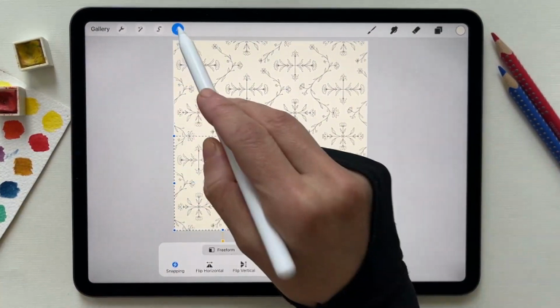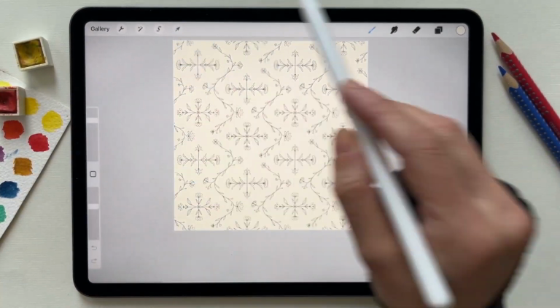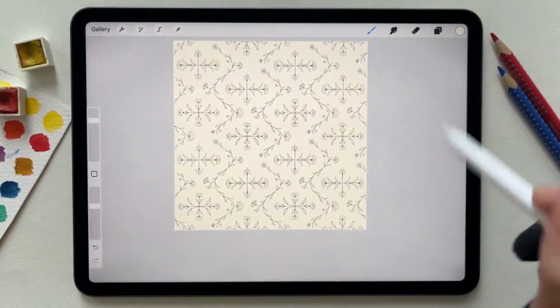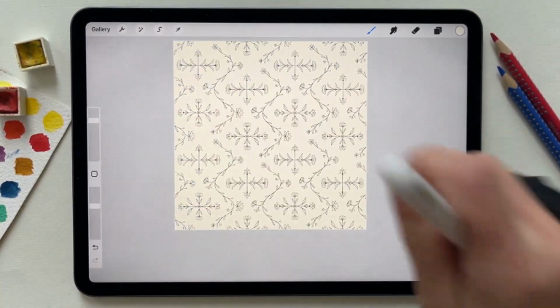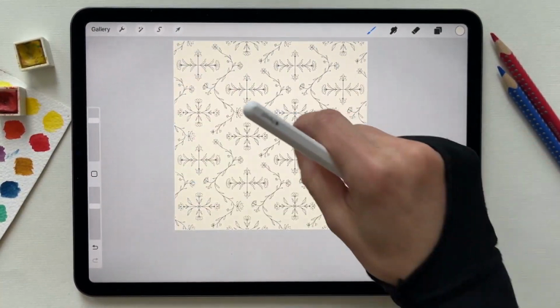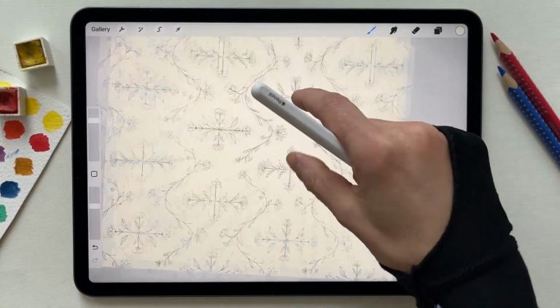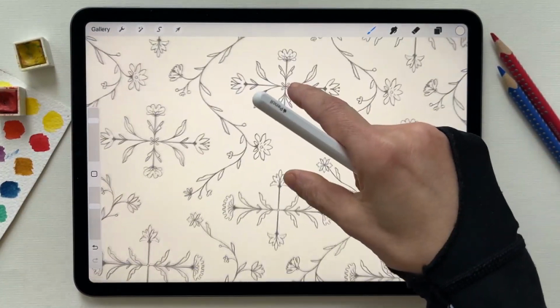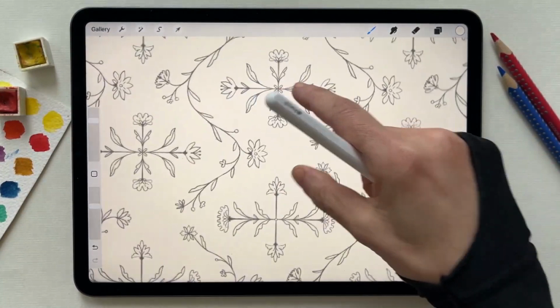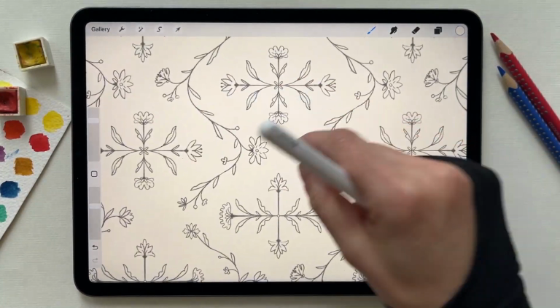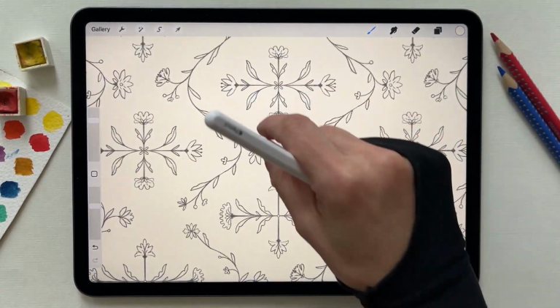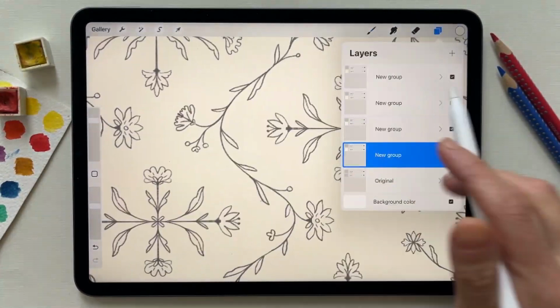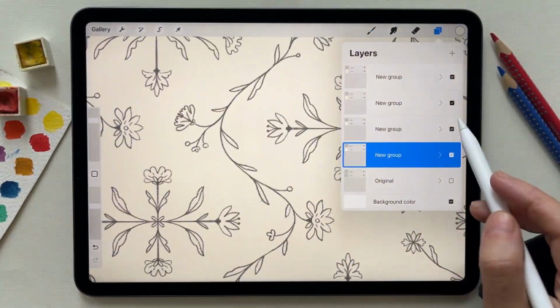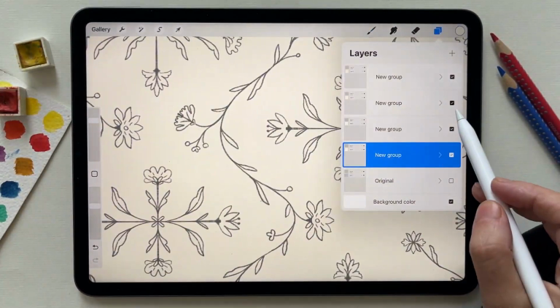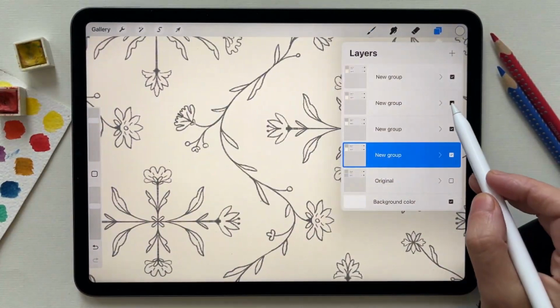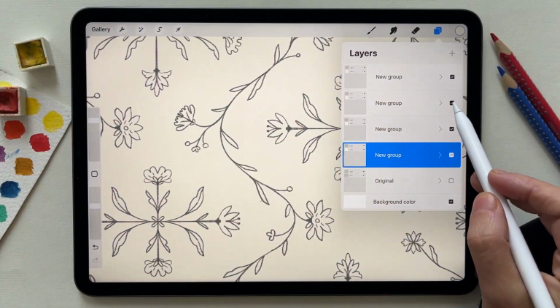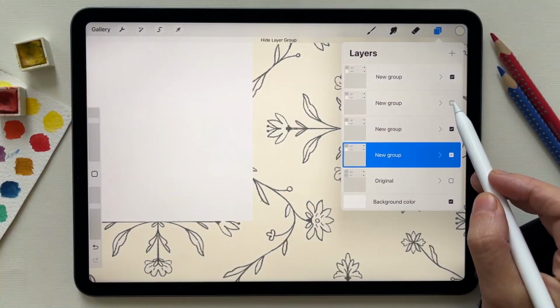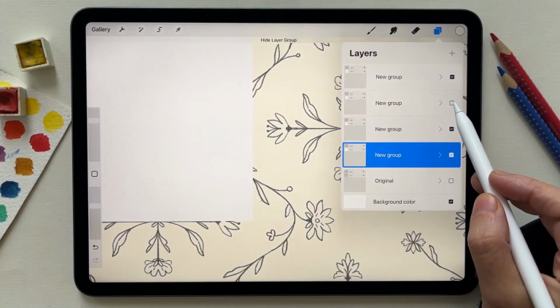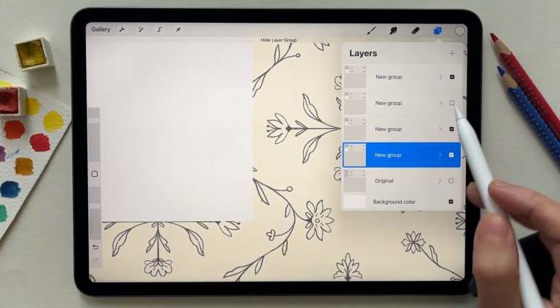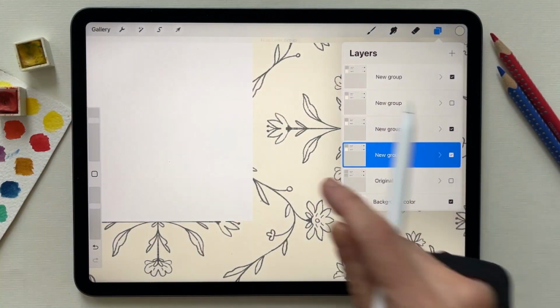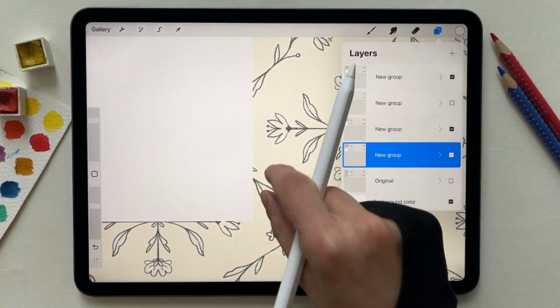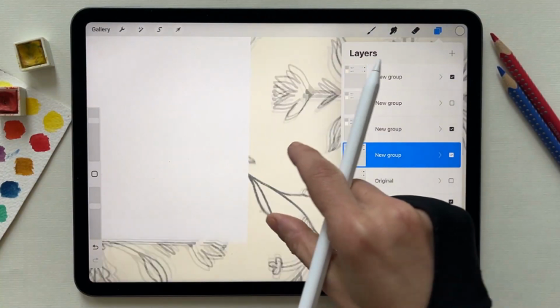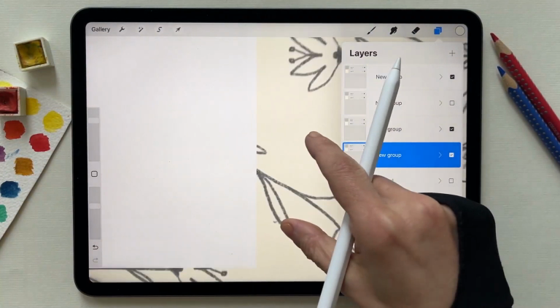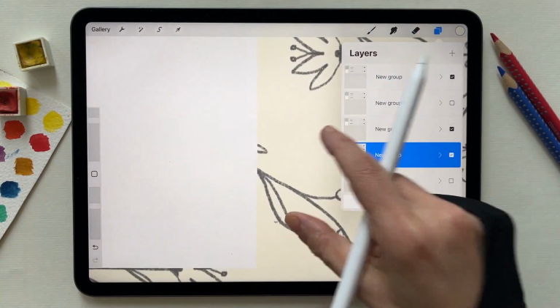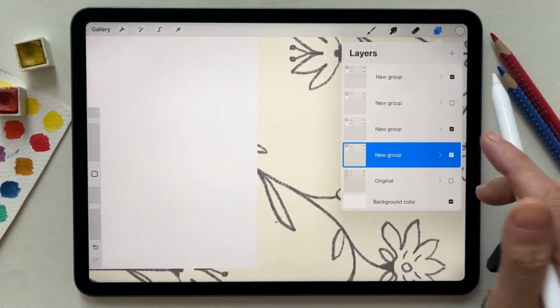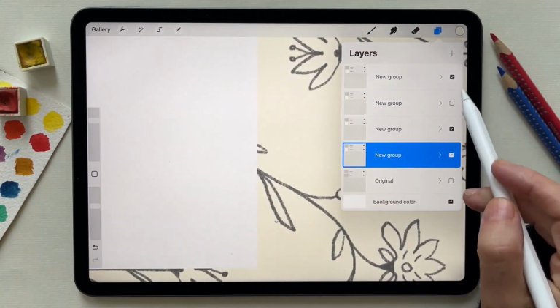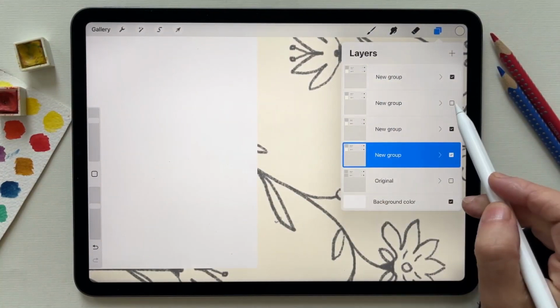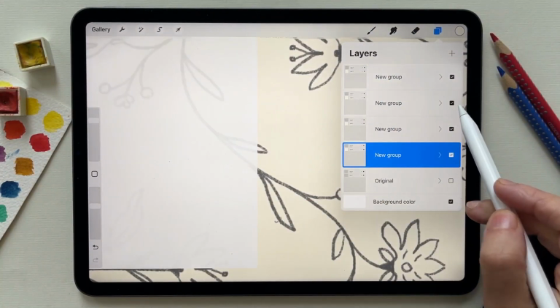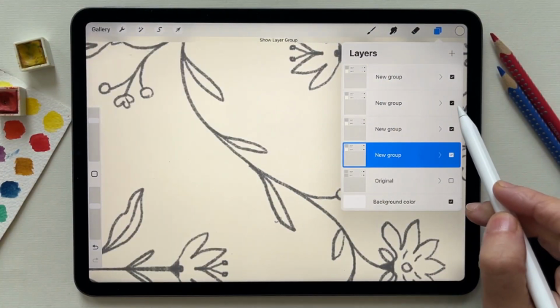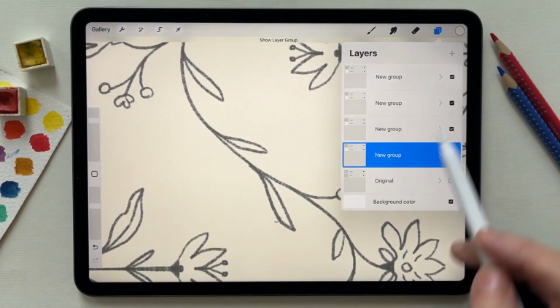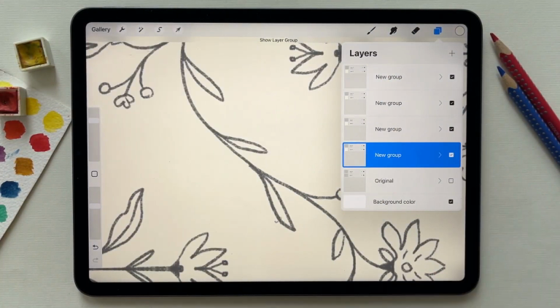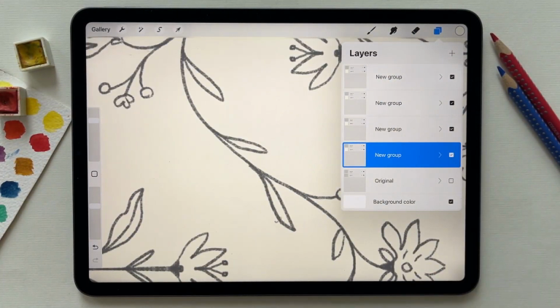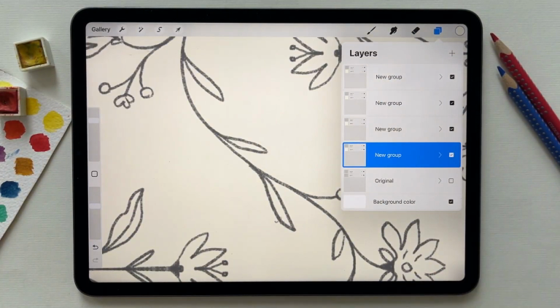Now as you can see, the pattern is repeating perfectly.